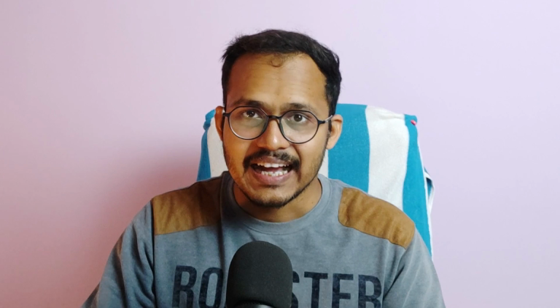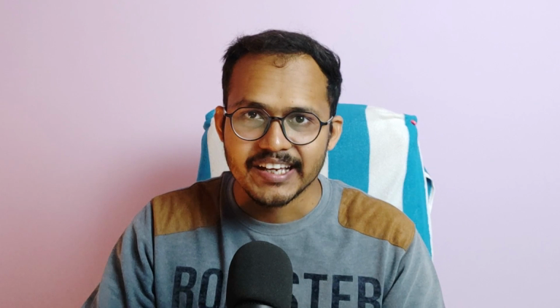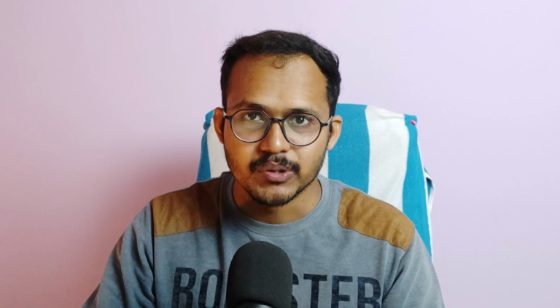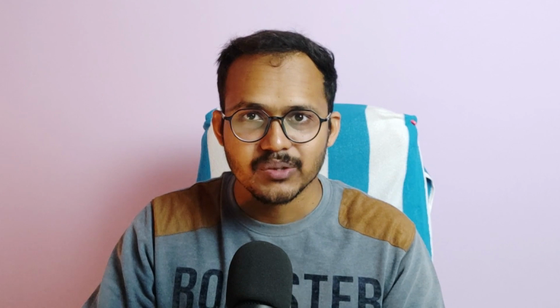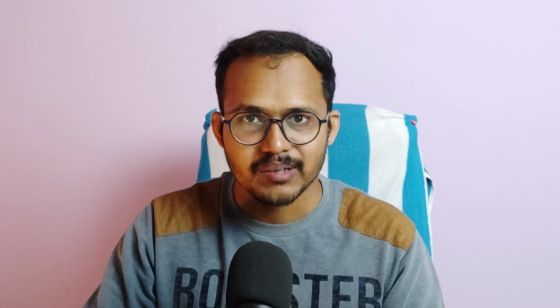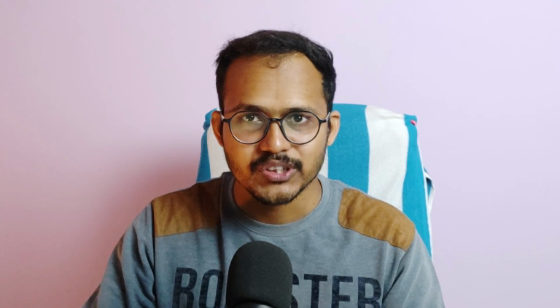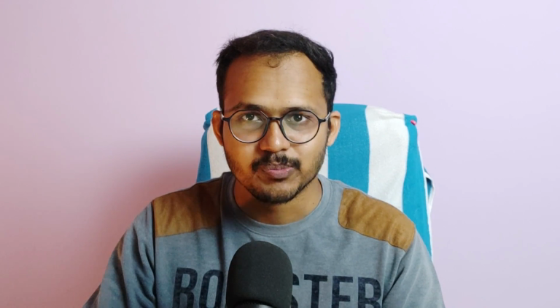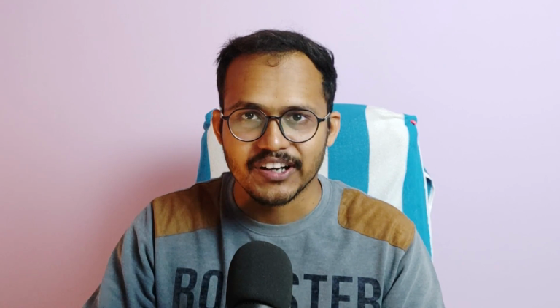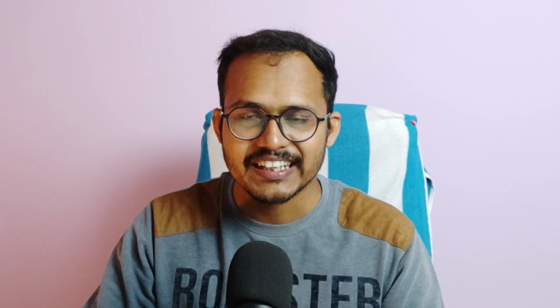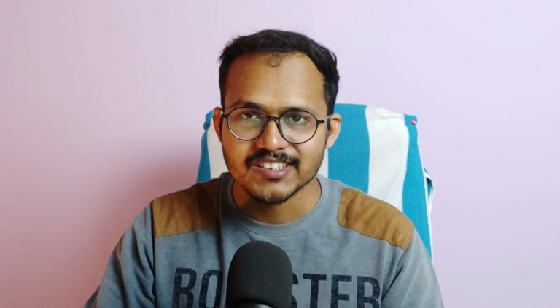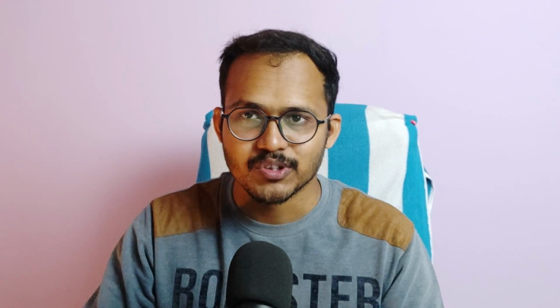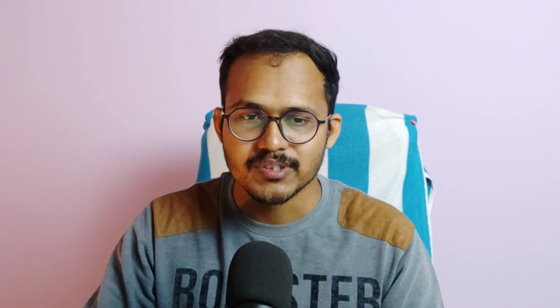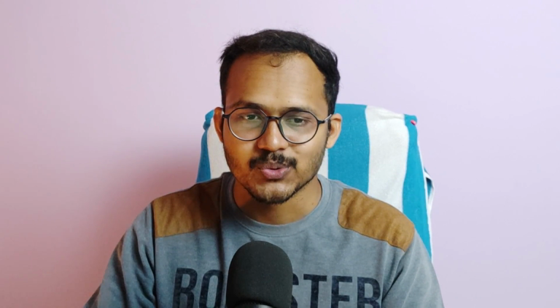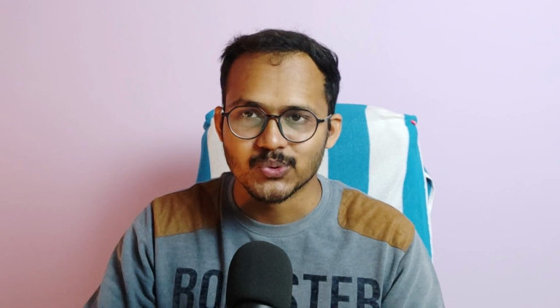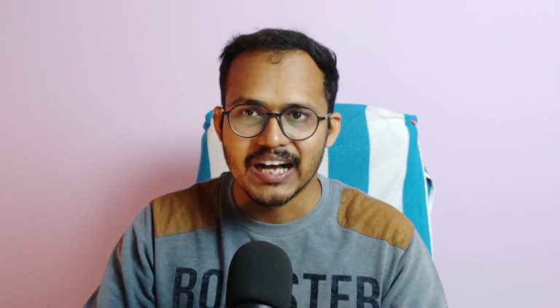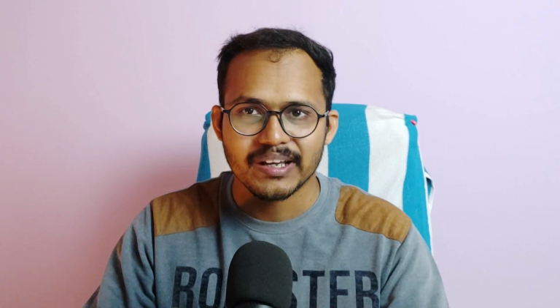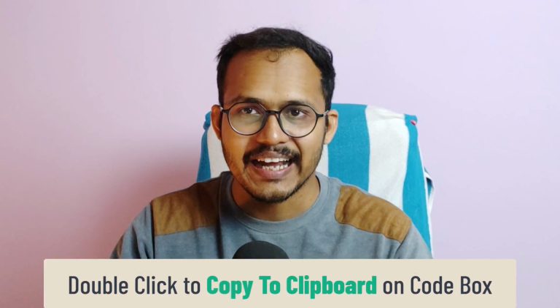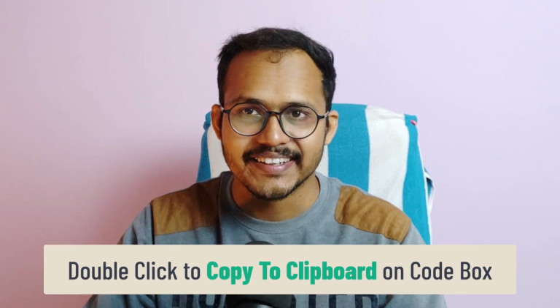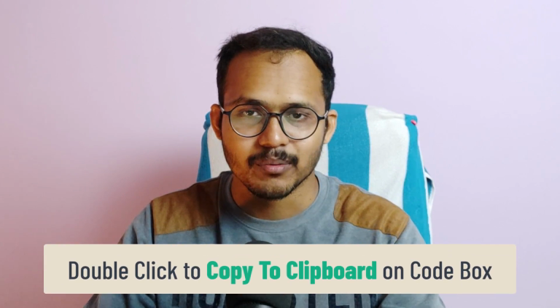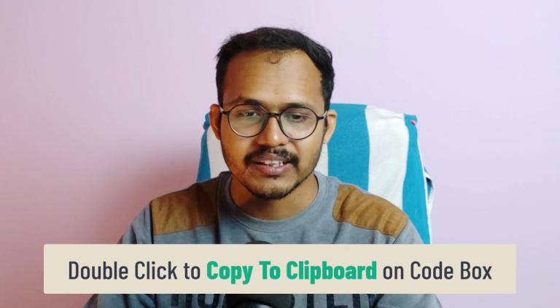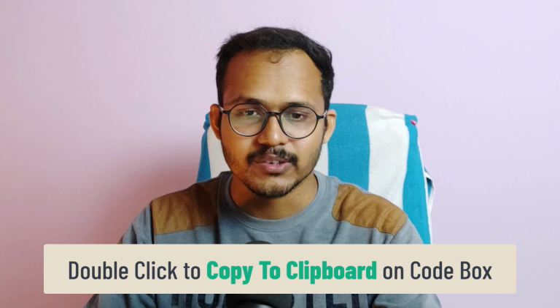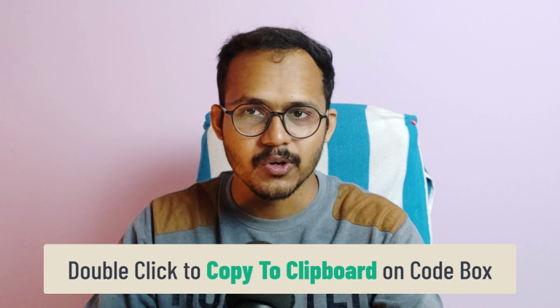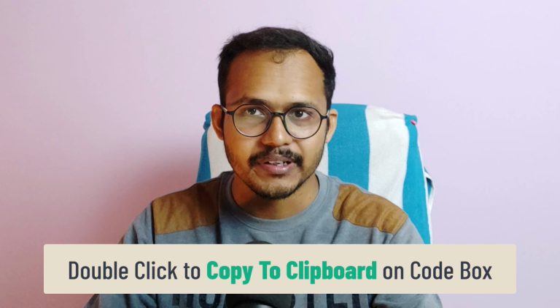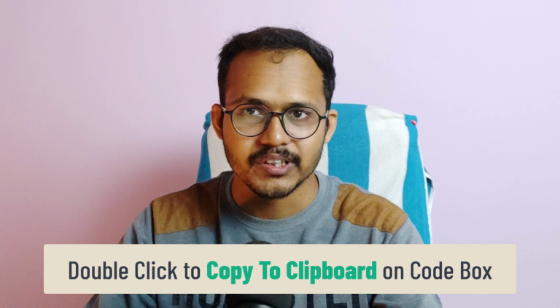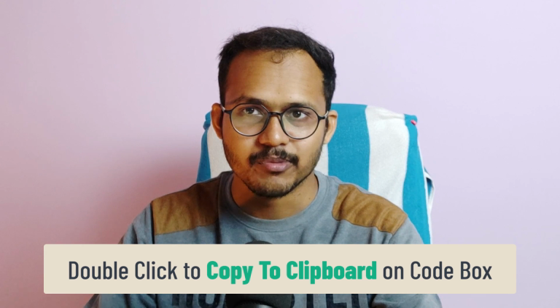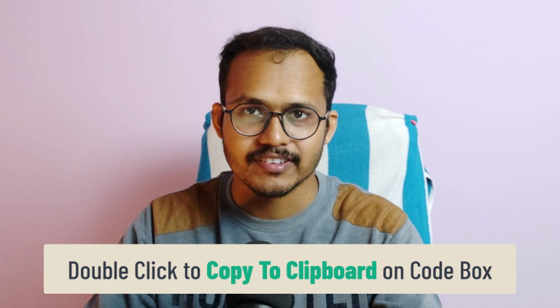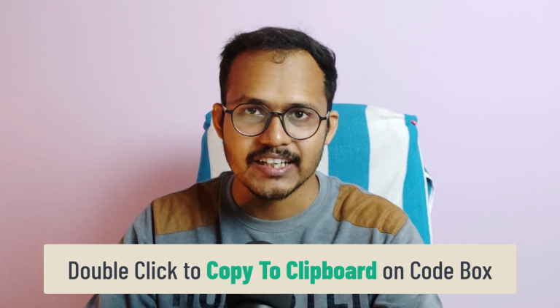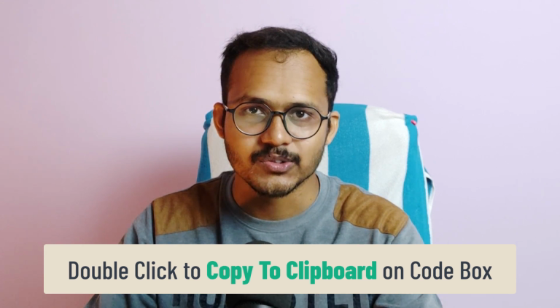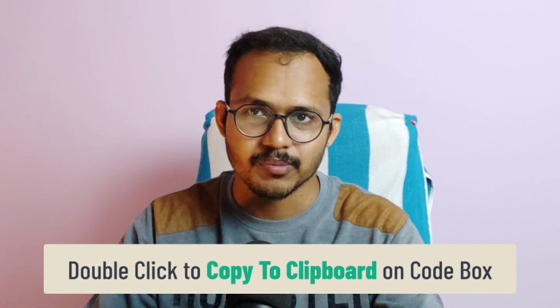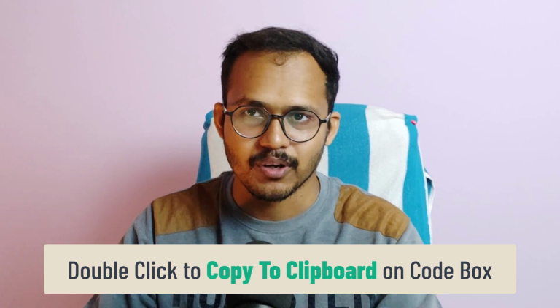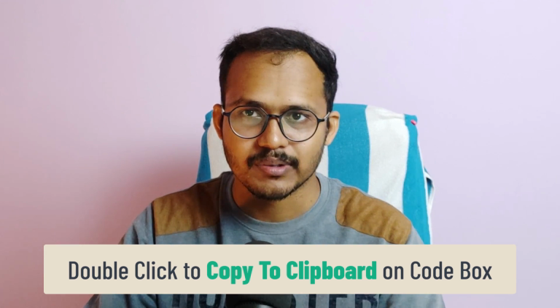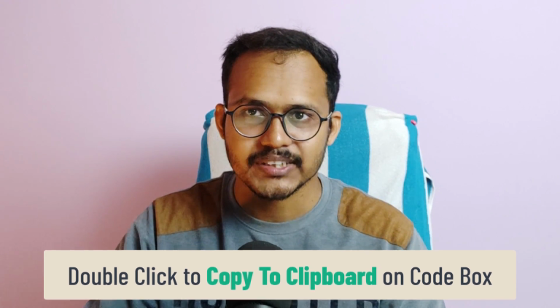Hi everyone, welcome to Key to Blogging. In this video I will show you how you can add a double-click-to-copy-to-clipboard functionality to your Blogger website.